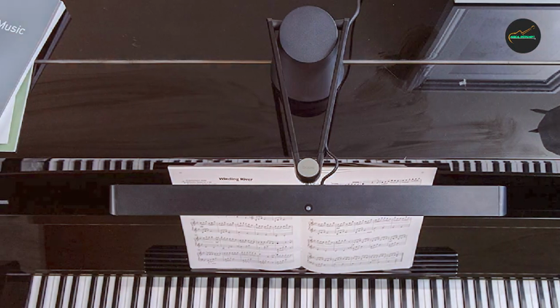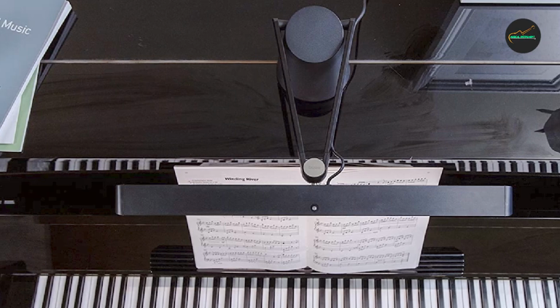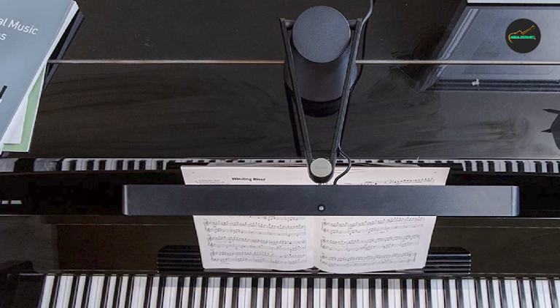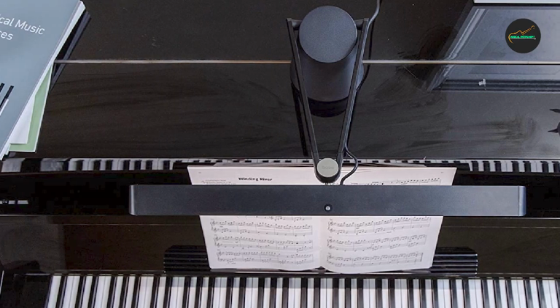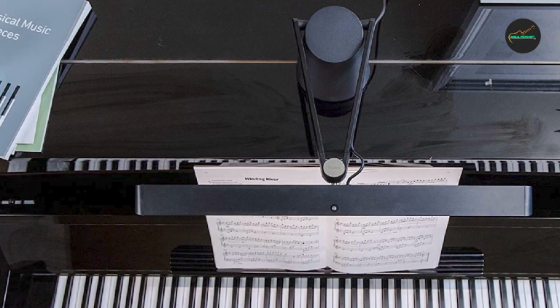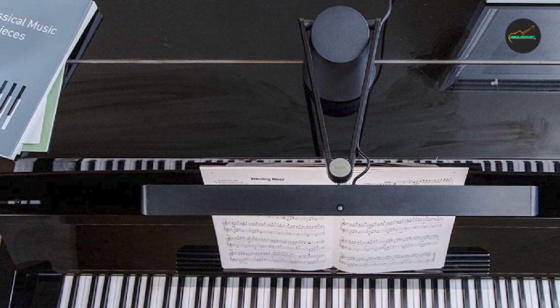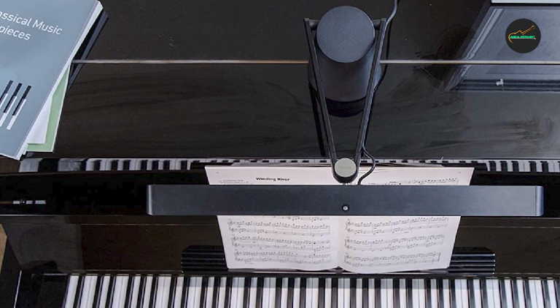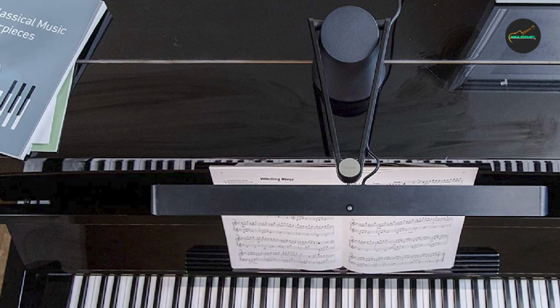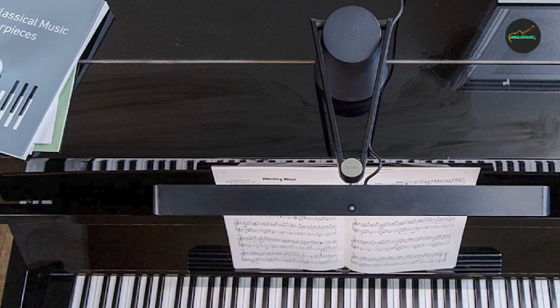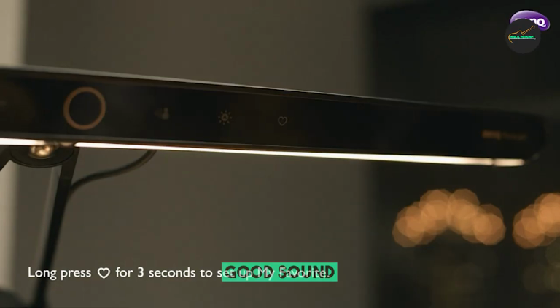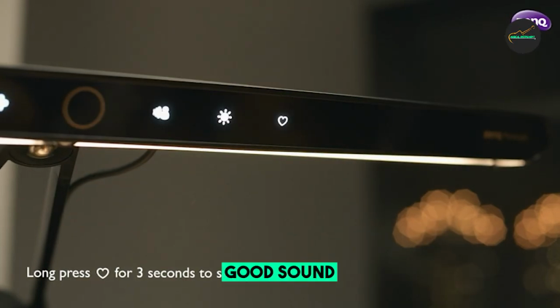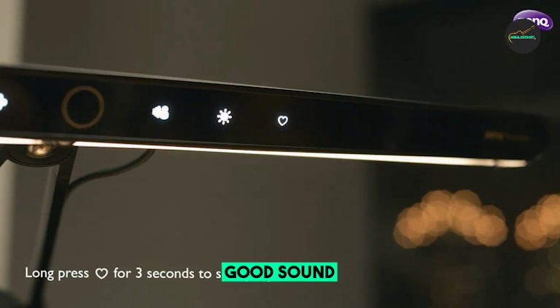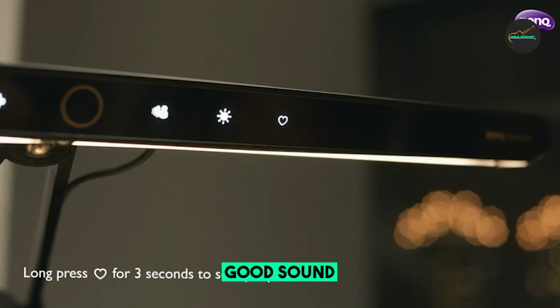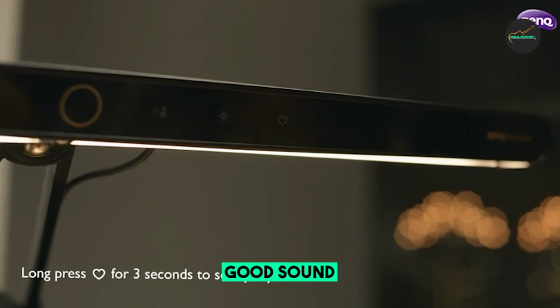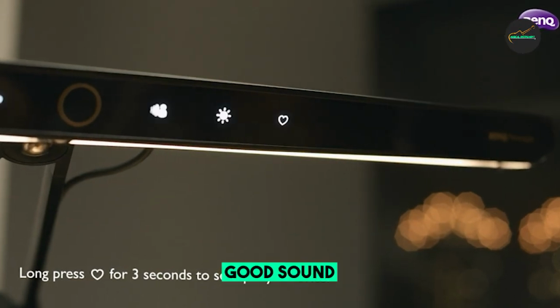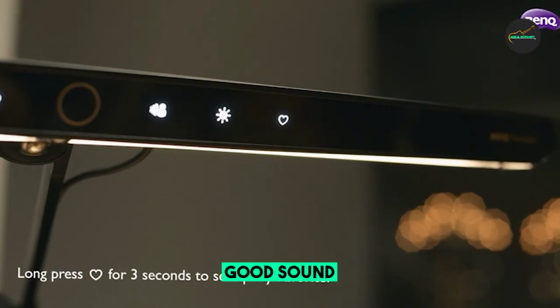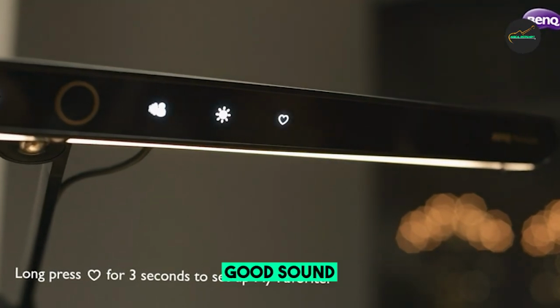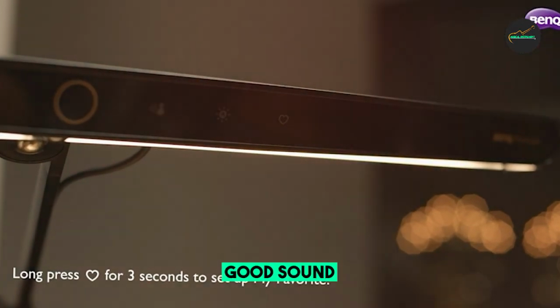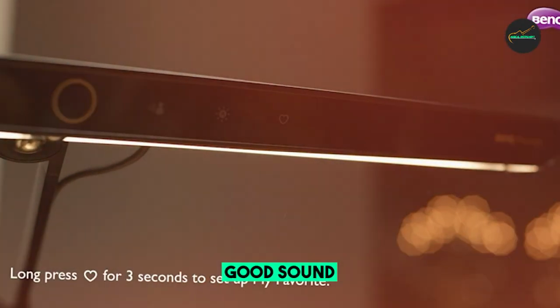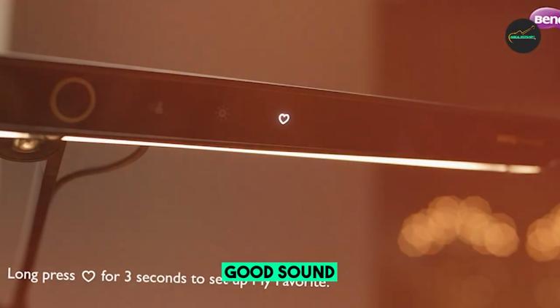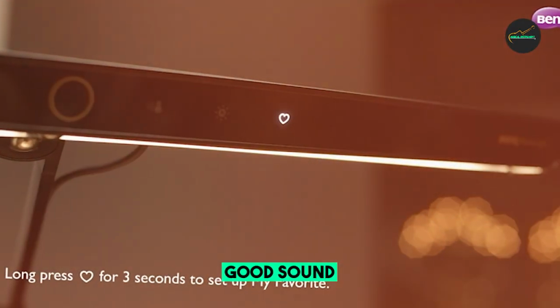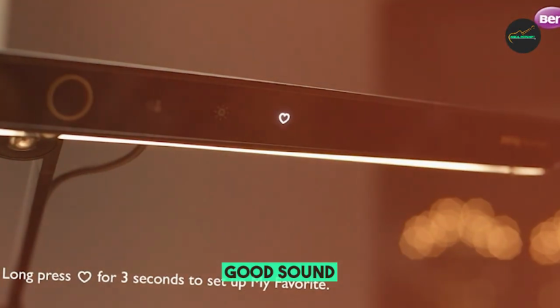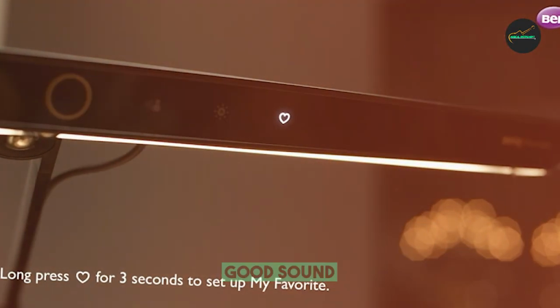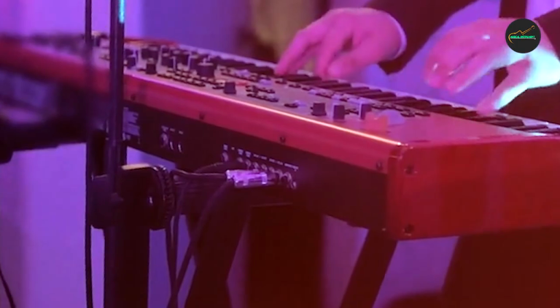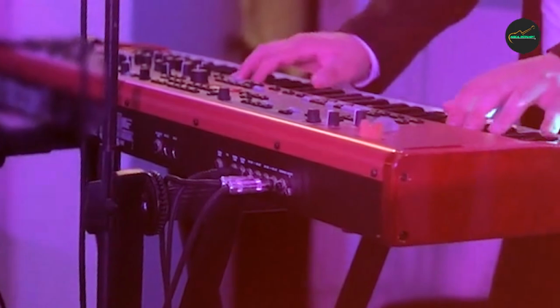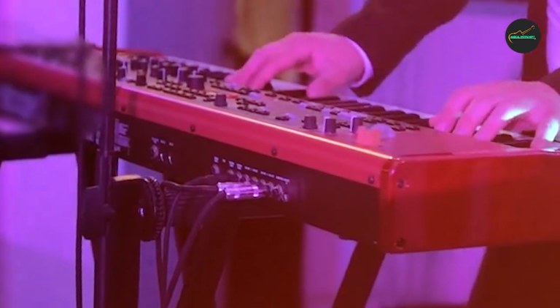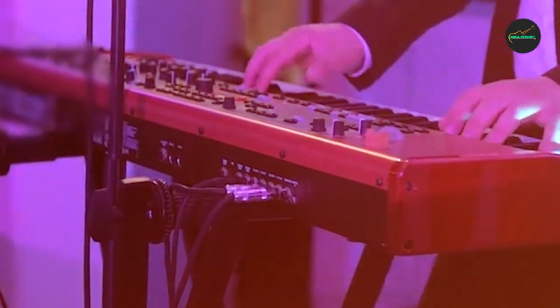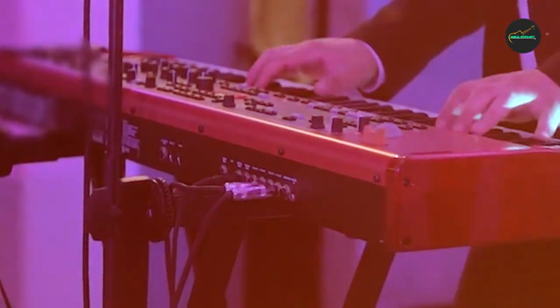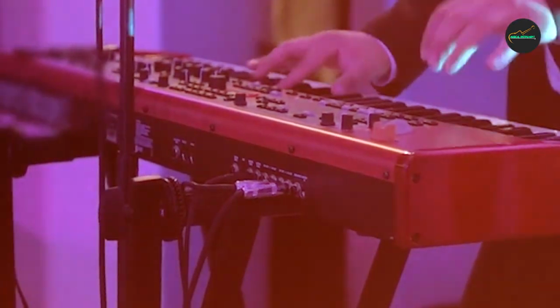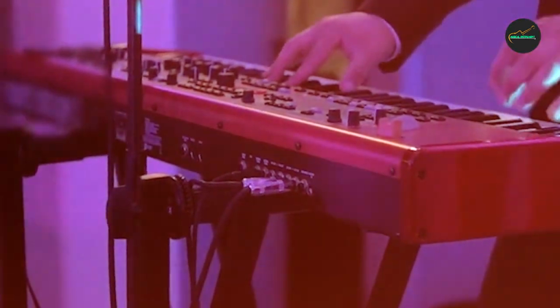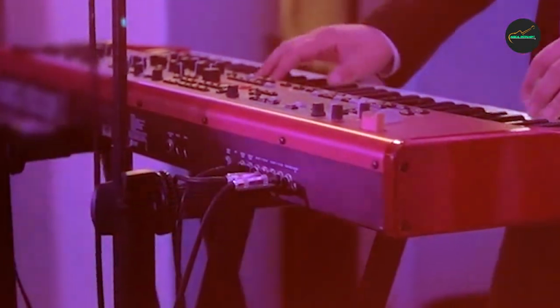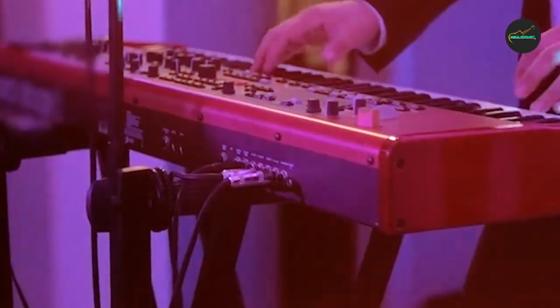Overall, the BenQ Black PL19D Piano Light is a great investment for any serious pianist who wants to enhance their playing experience.